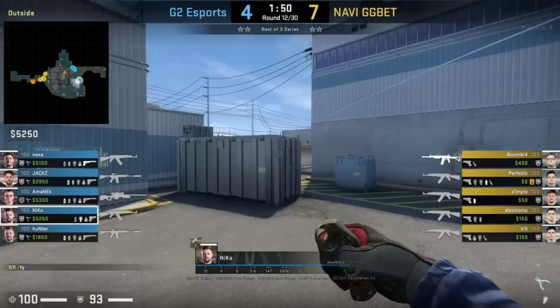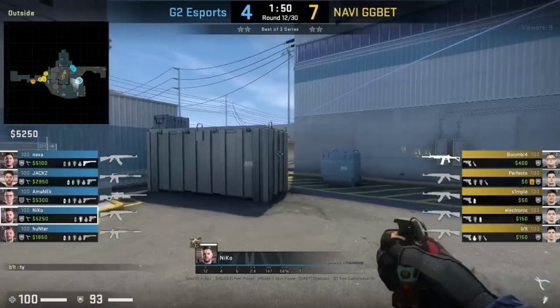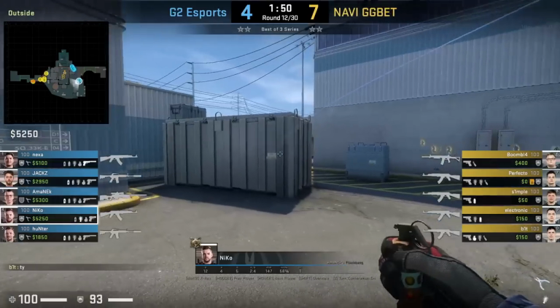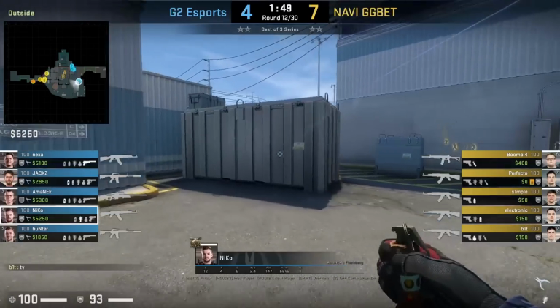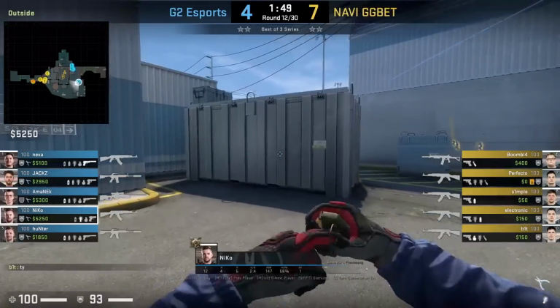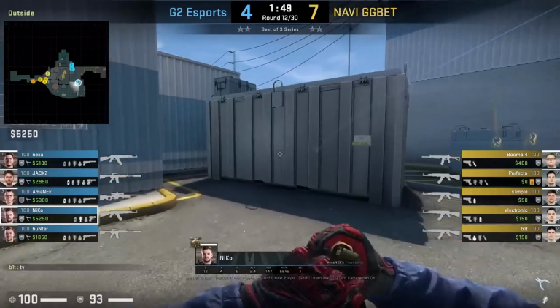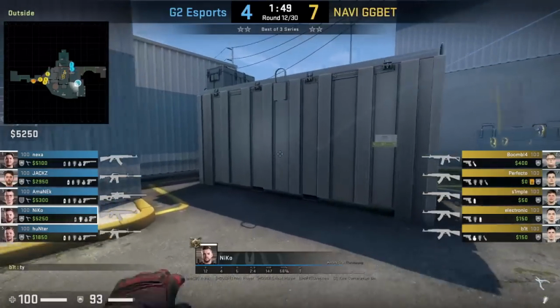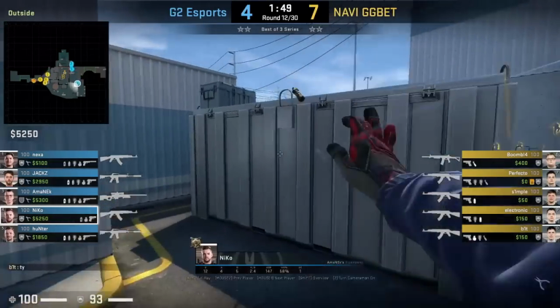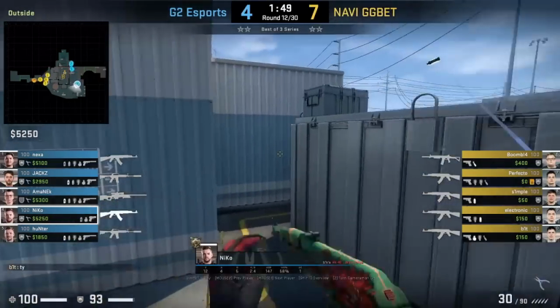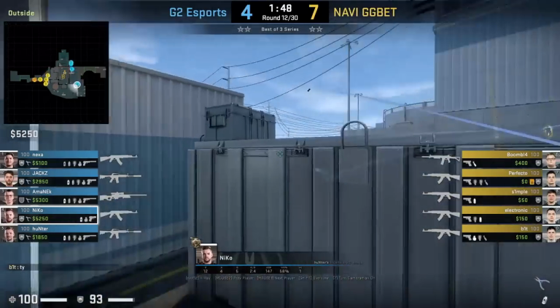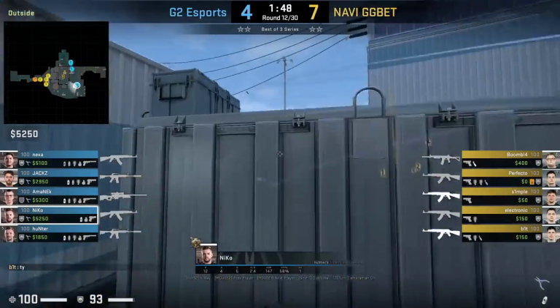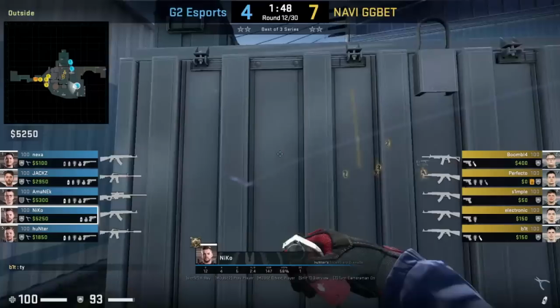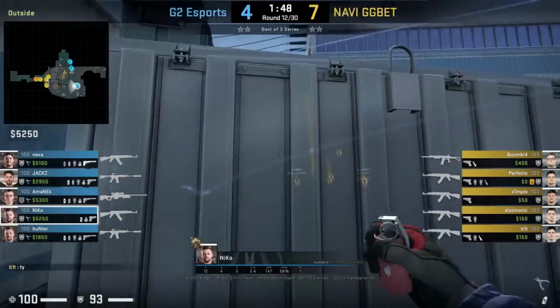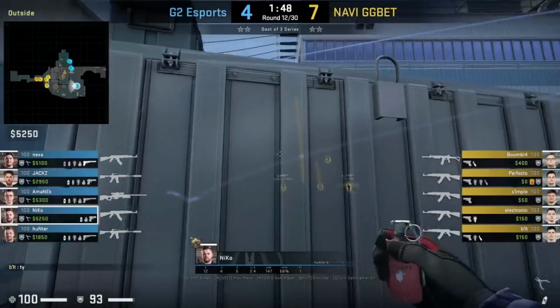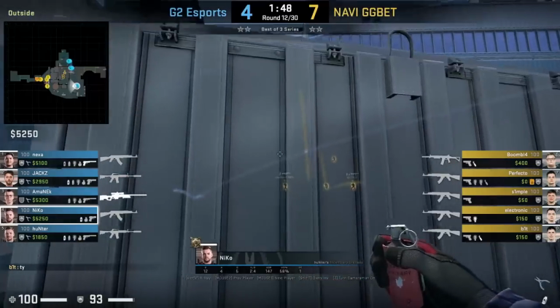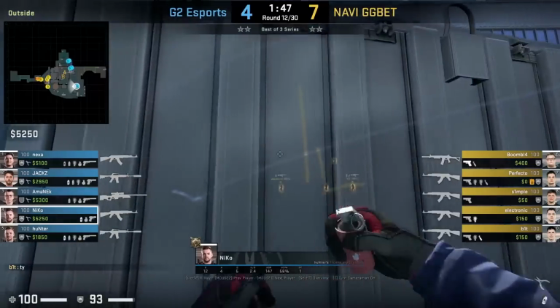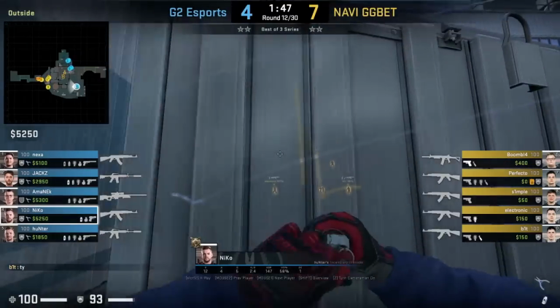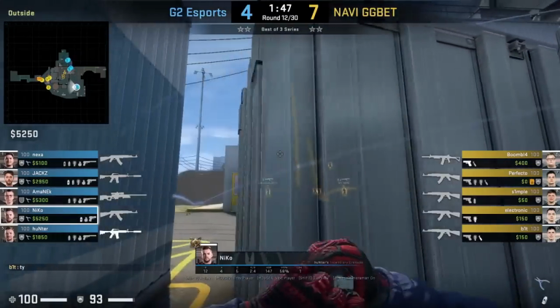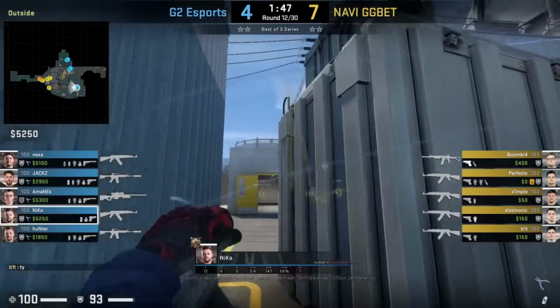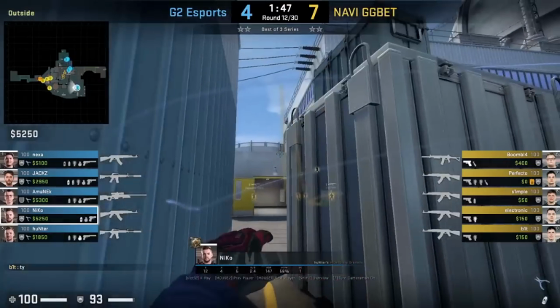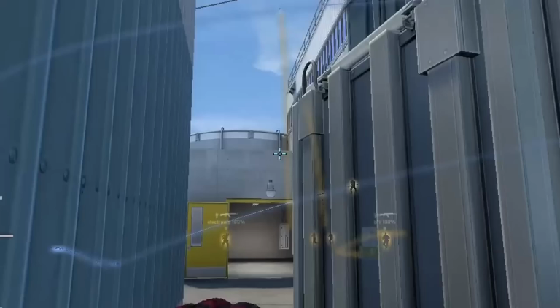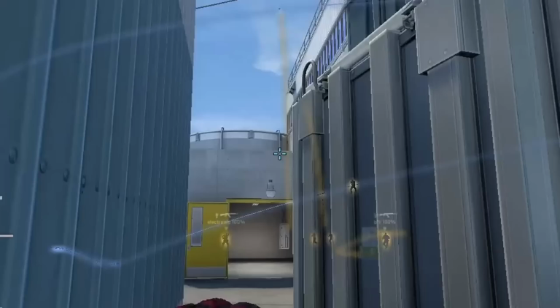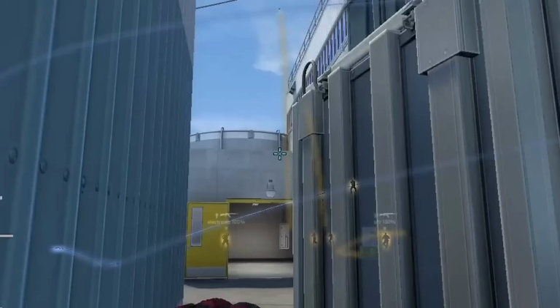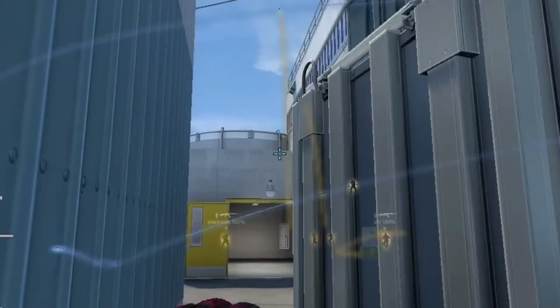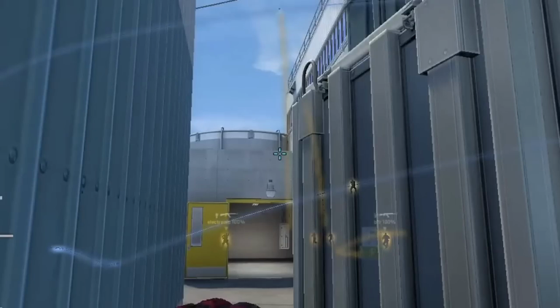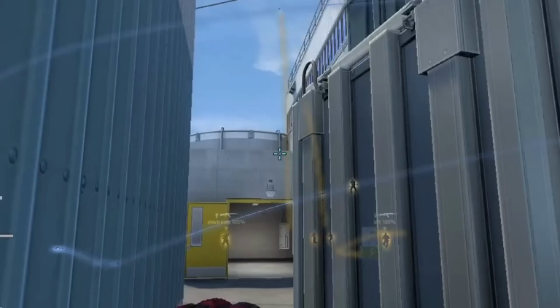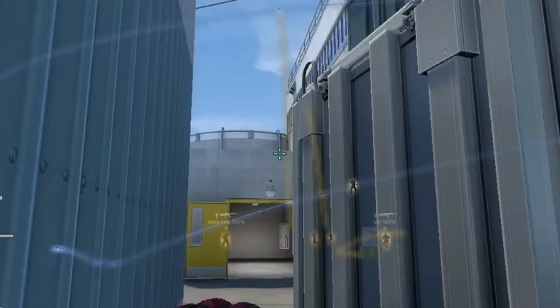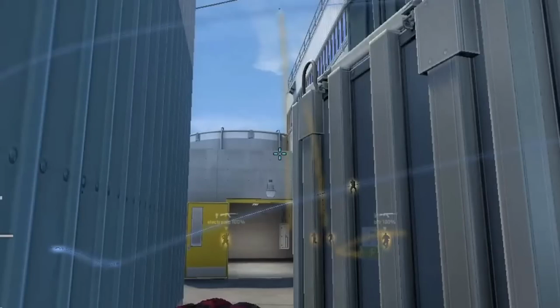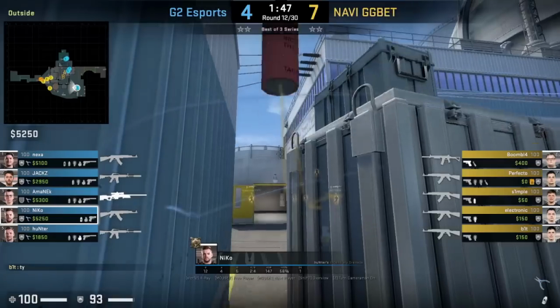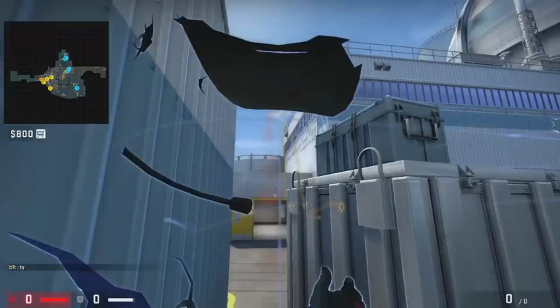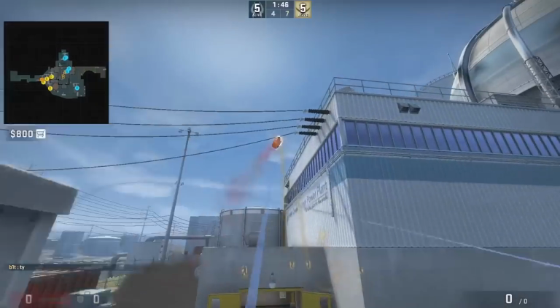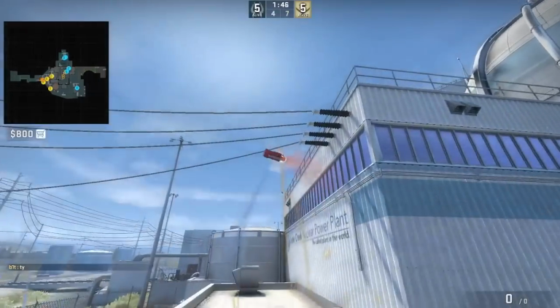Niko molotovs silo at the start of the round from credit card: he aims as shown, then jump throw.